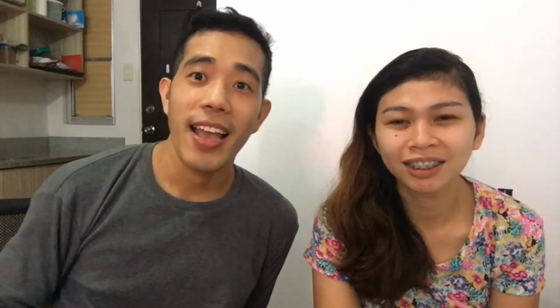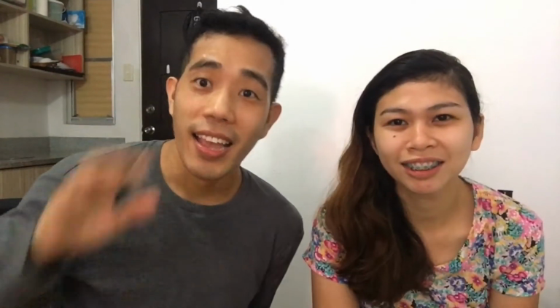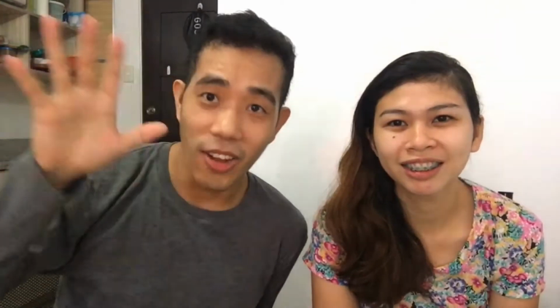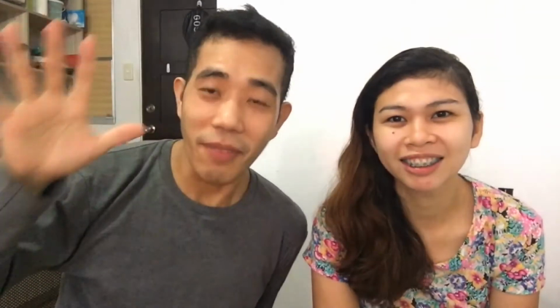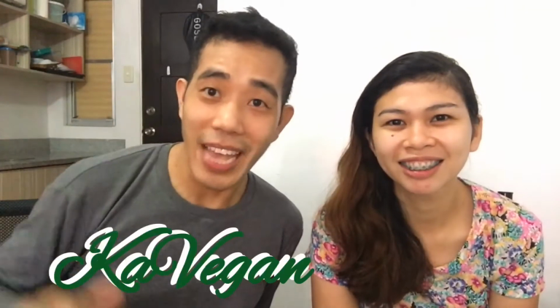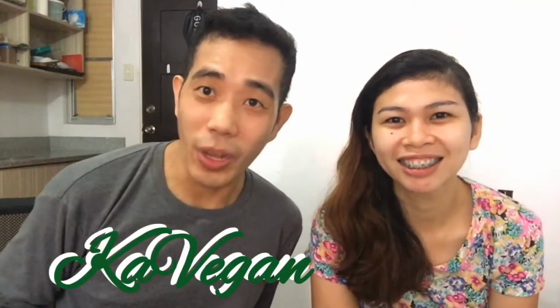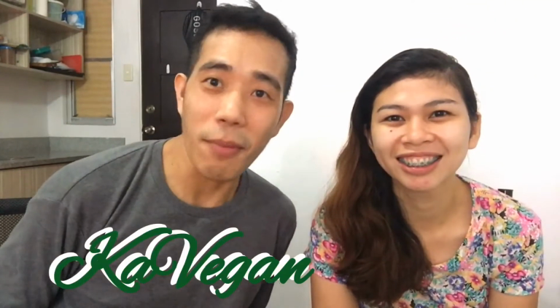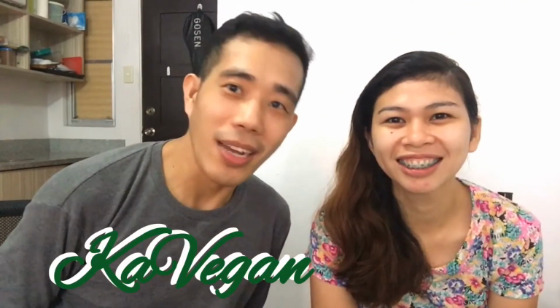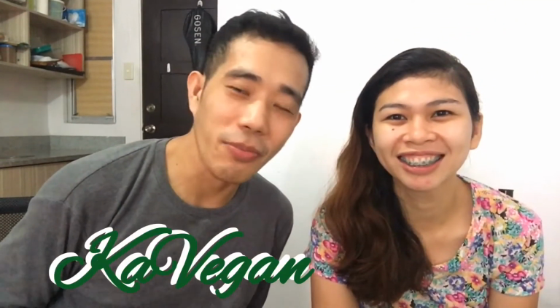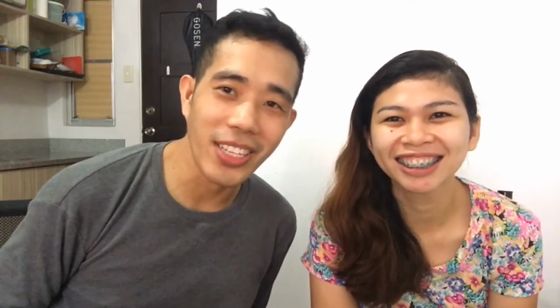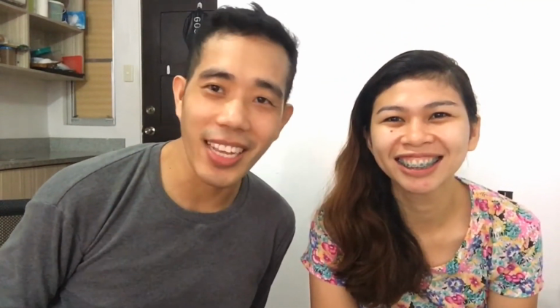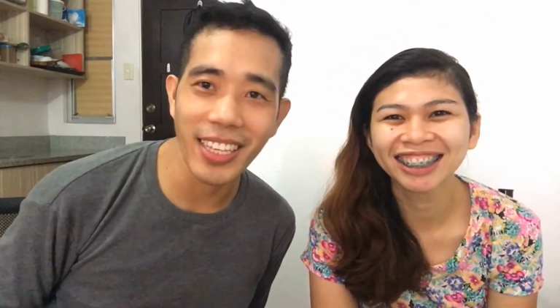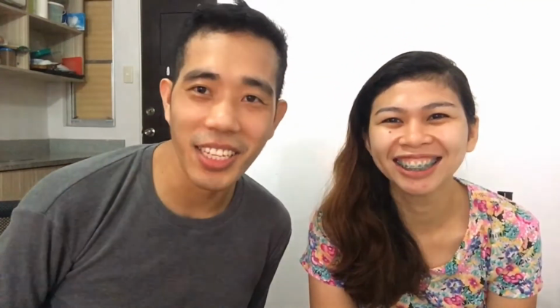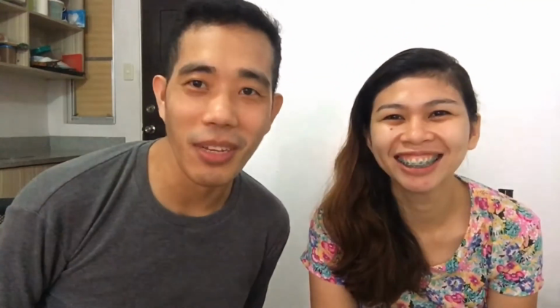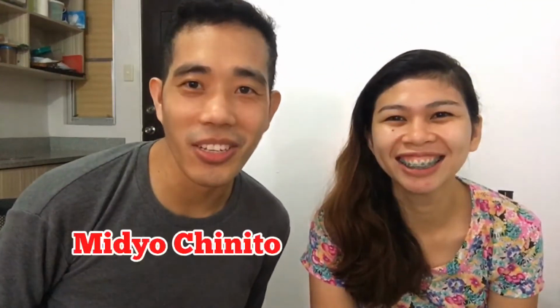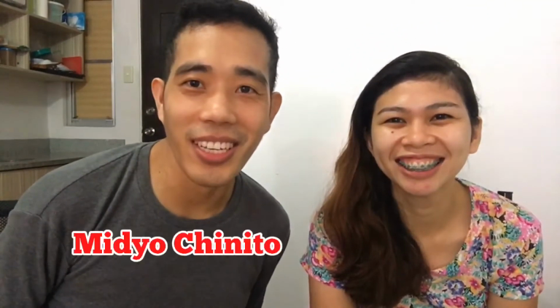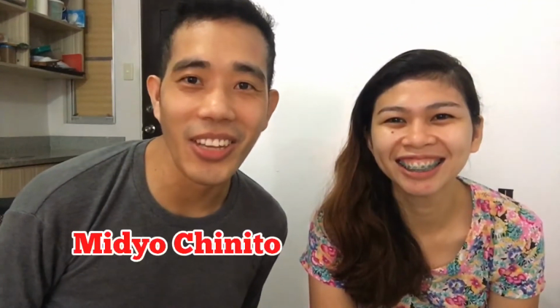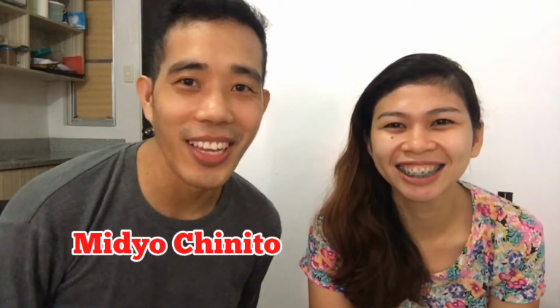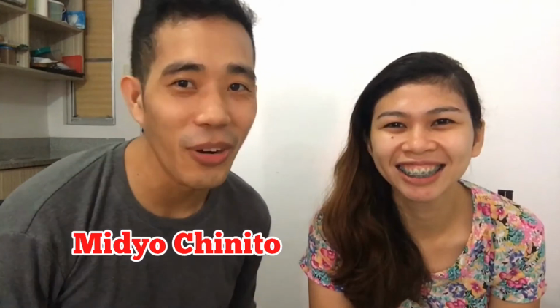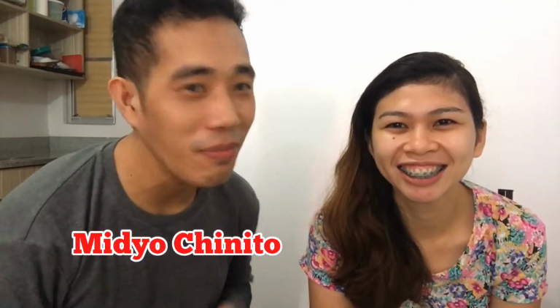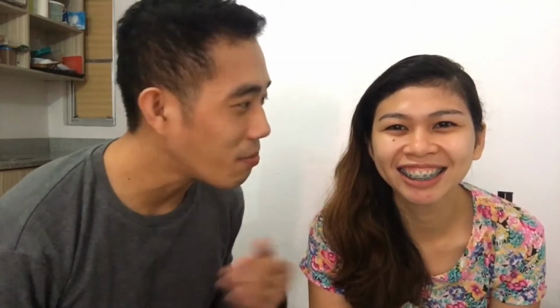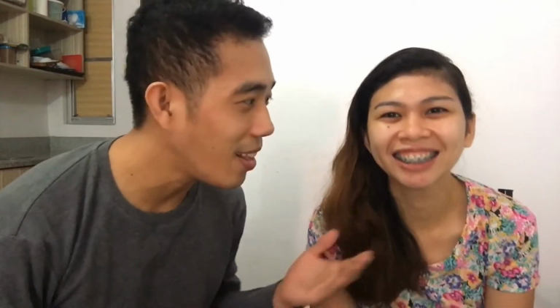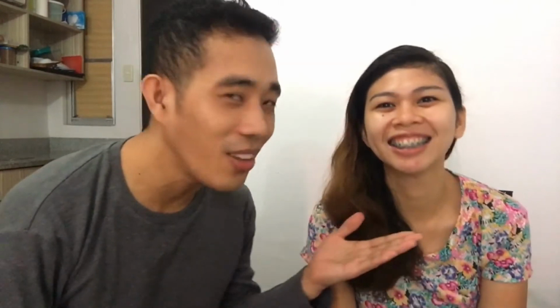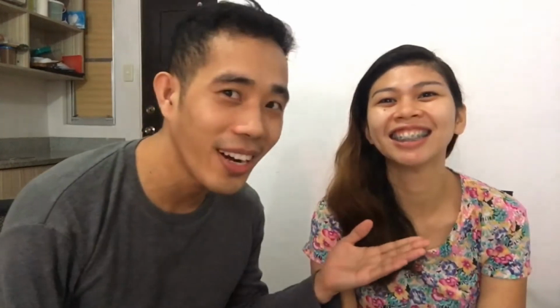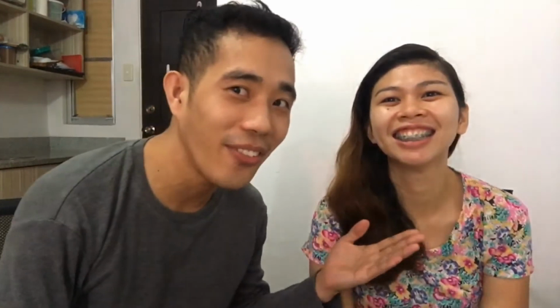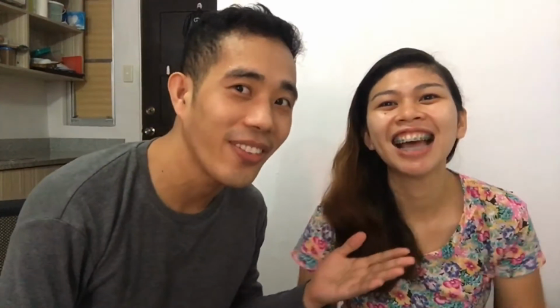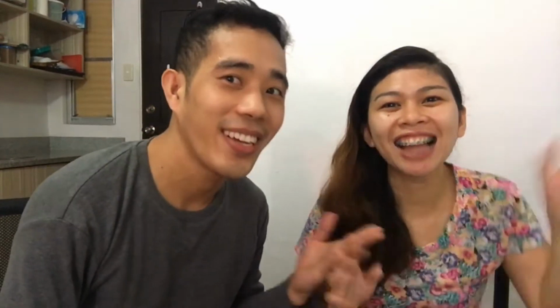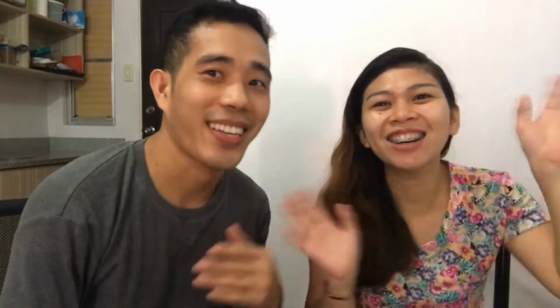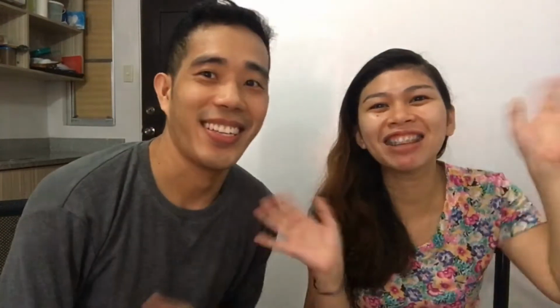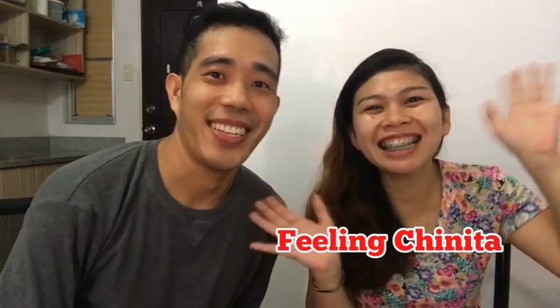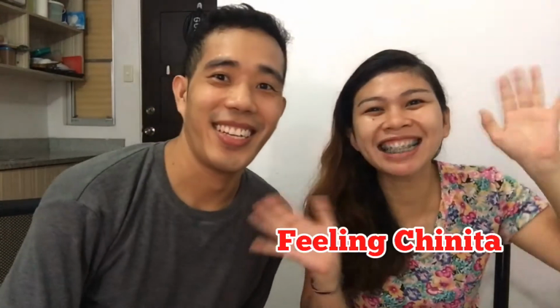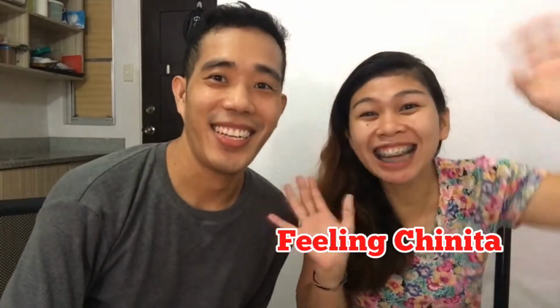Hello KaVegan! Welcome back to my channel. This is Mejo Chinita and here with me is my lovely wife. Hello! Feeling Chinita!